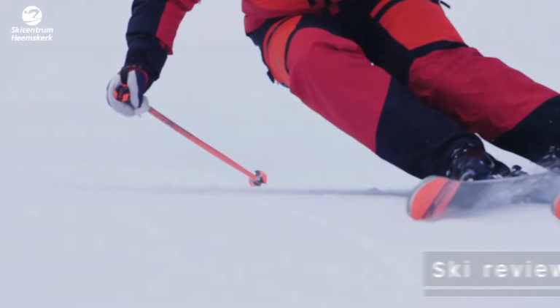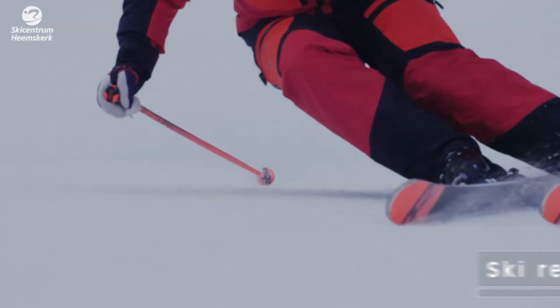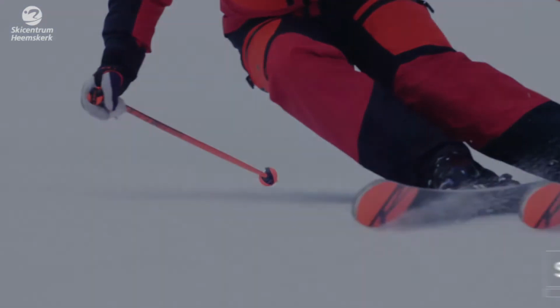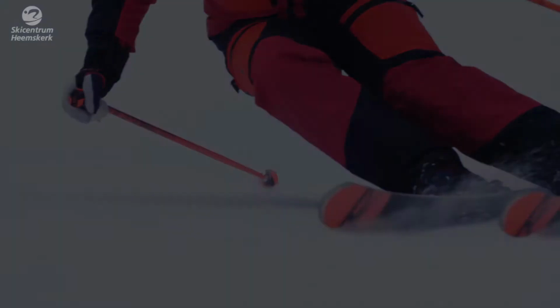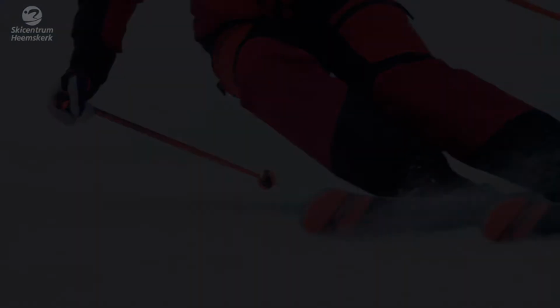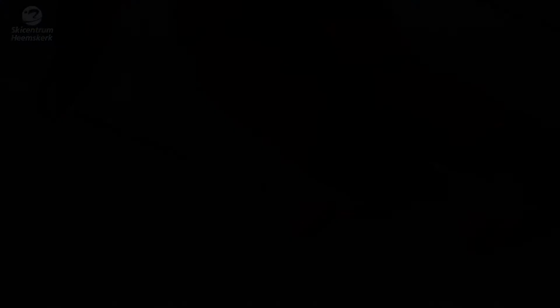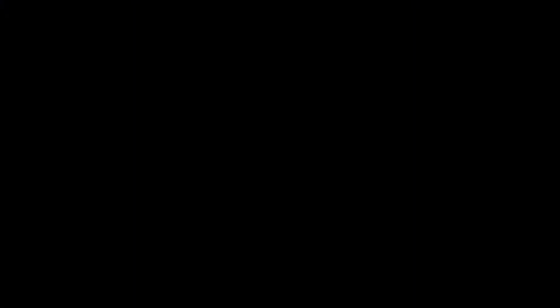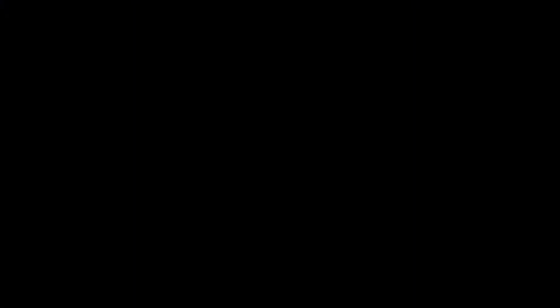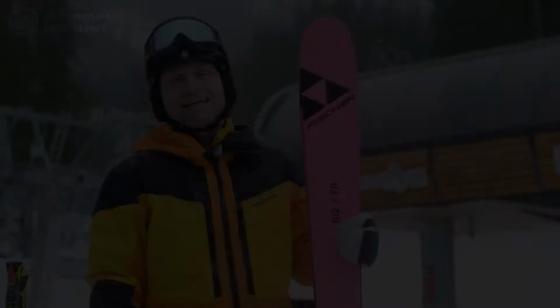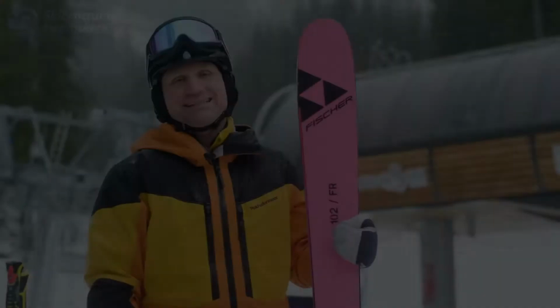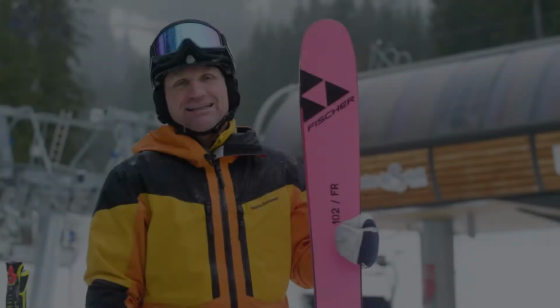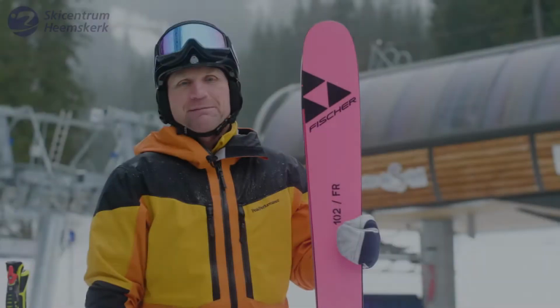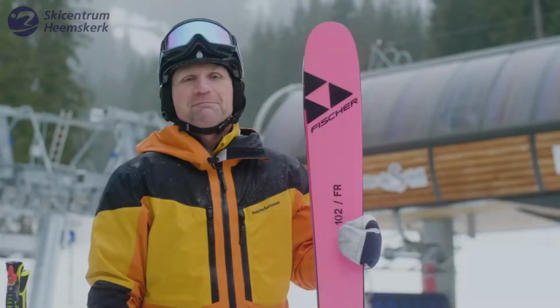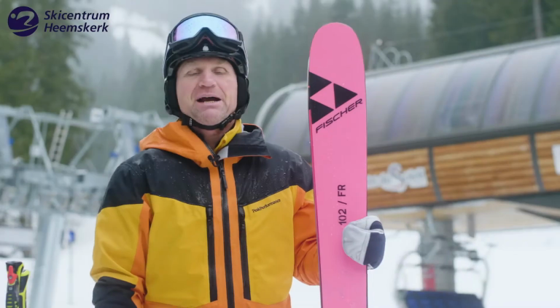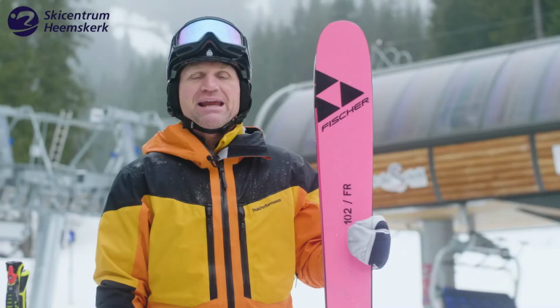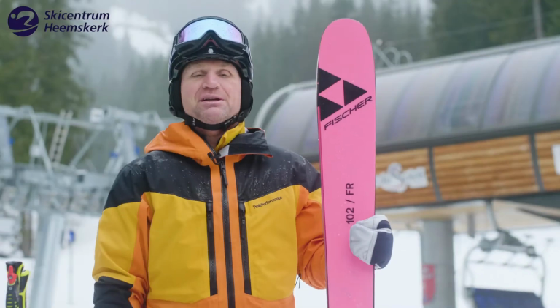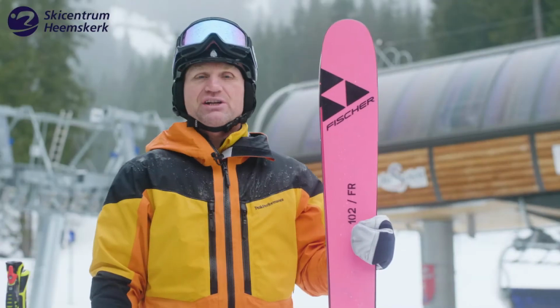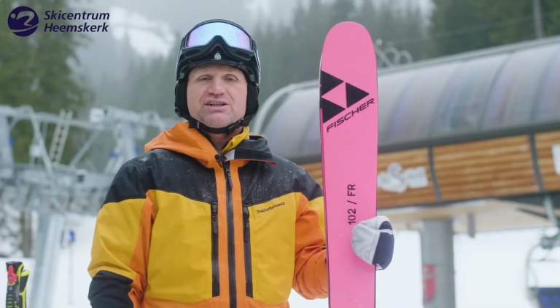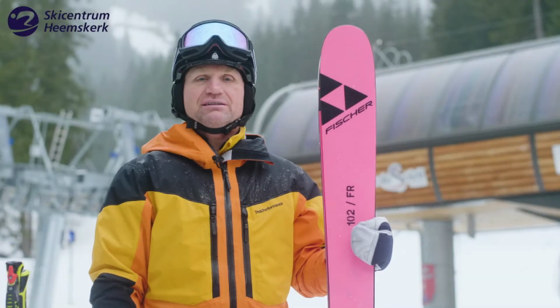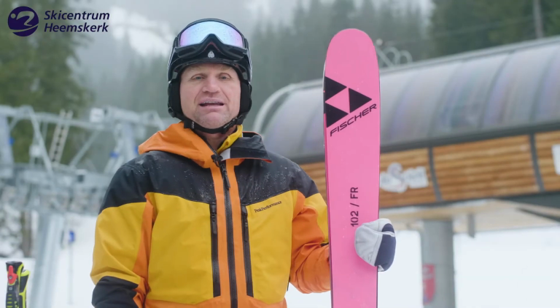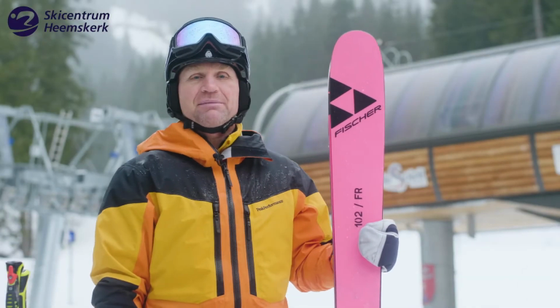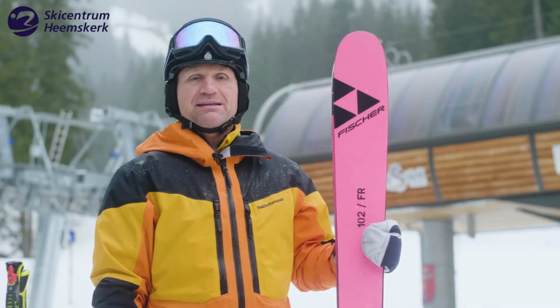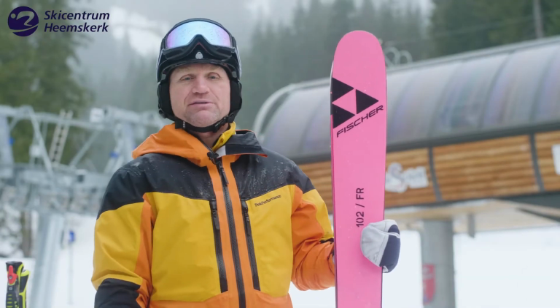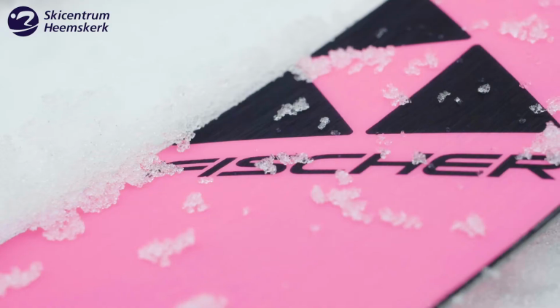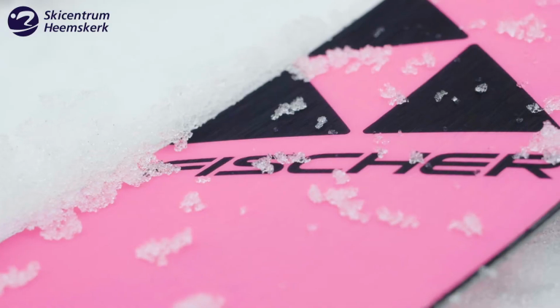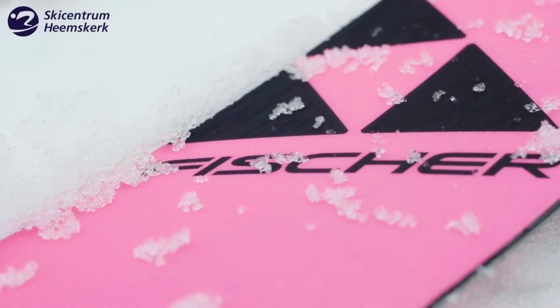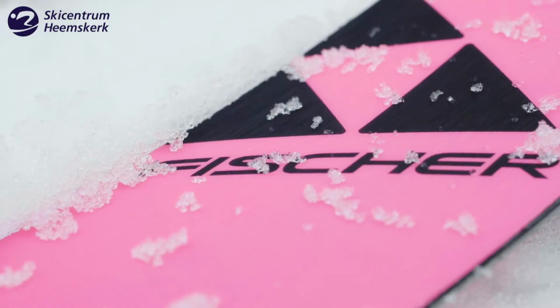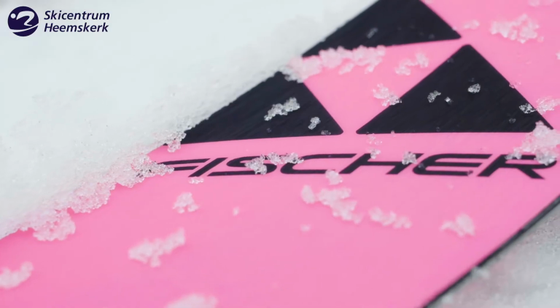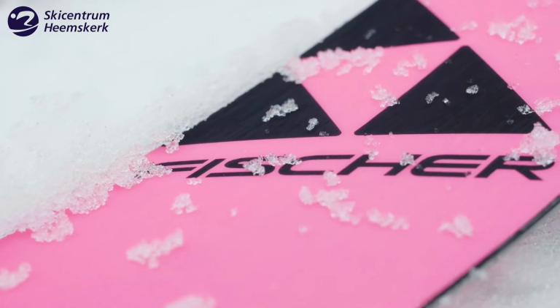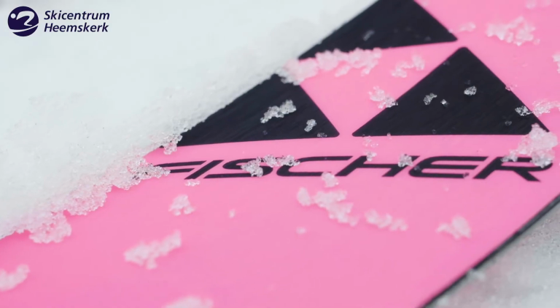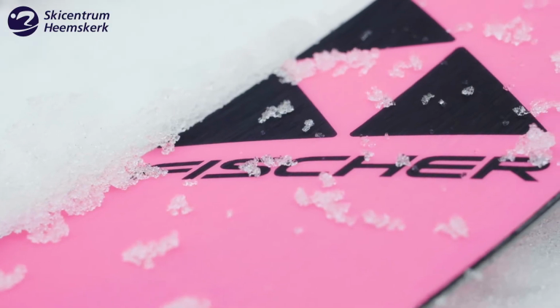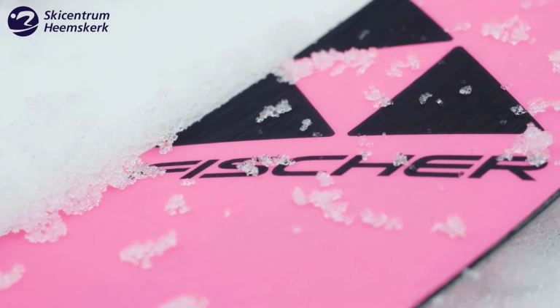This is not a ladies ski. My name is Richard and I make this review for Ski Center of Heemskerk.